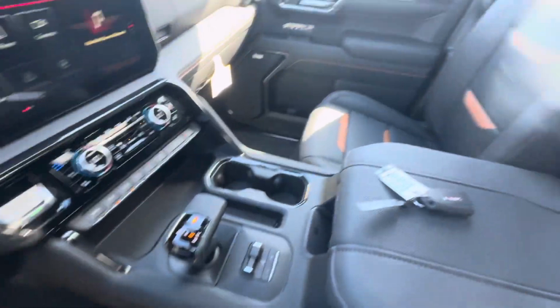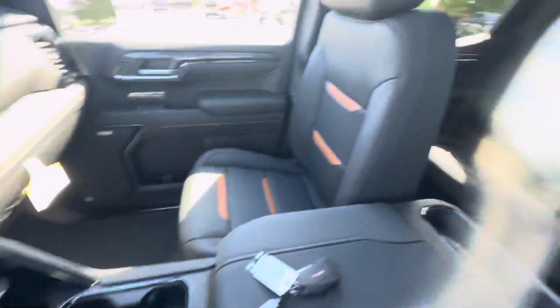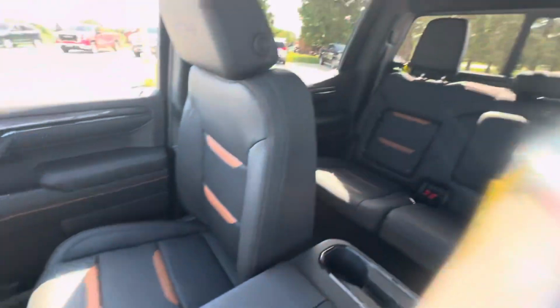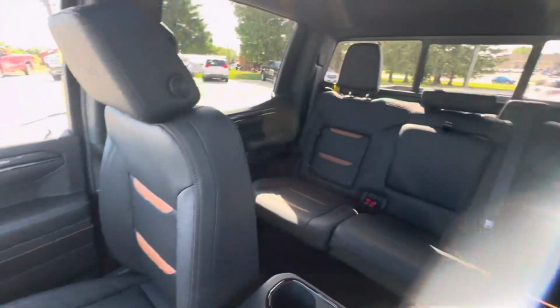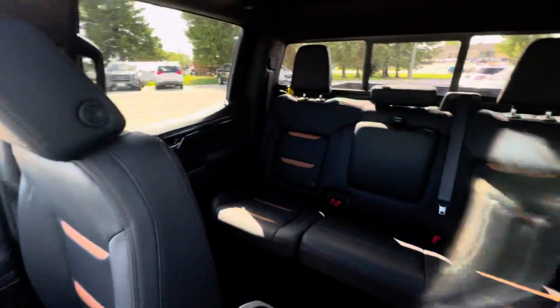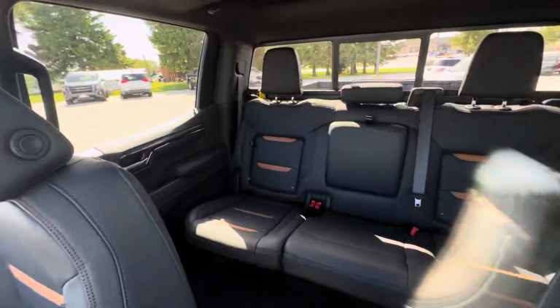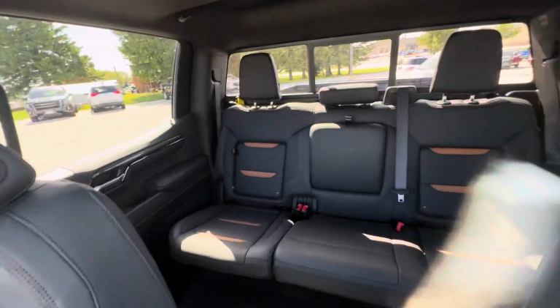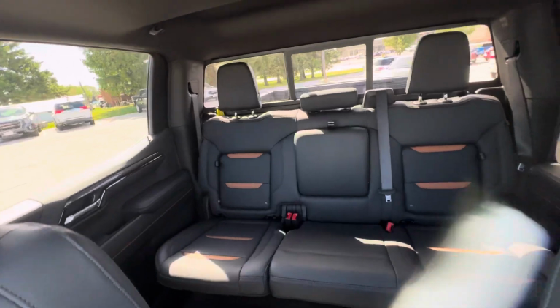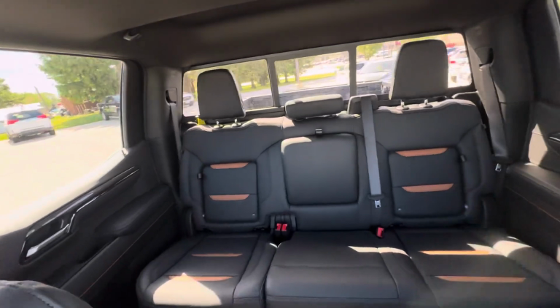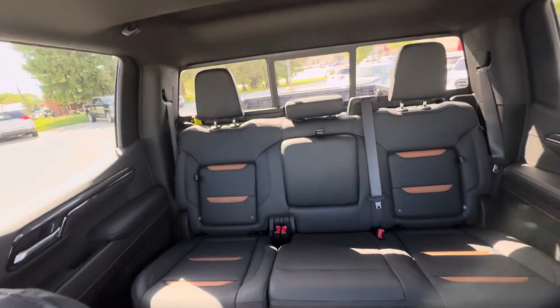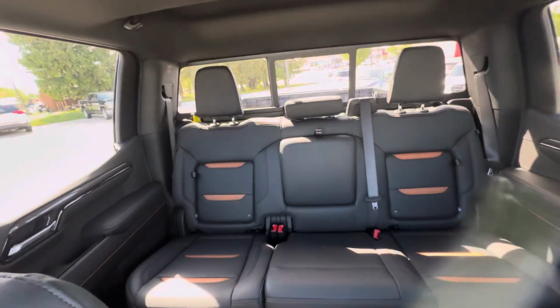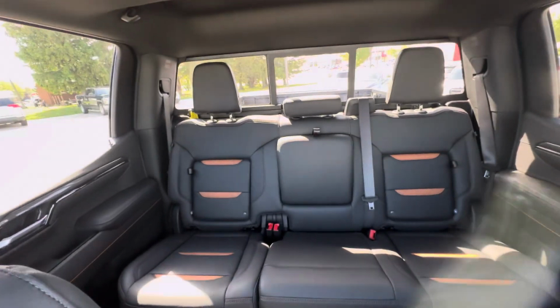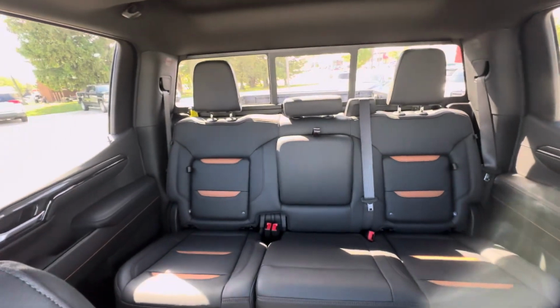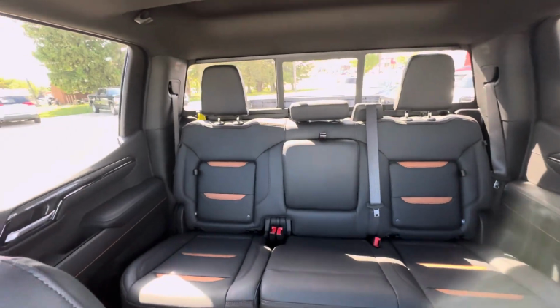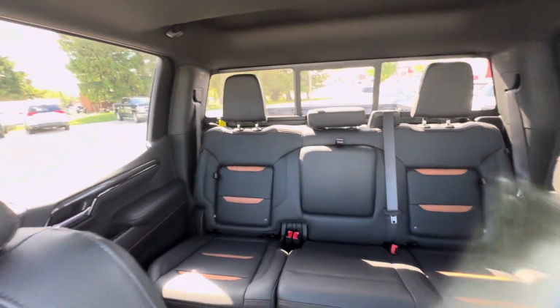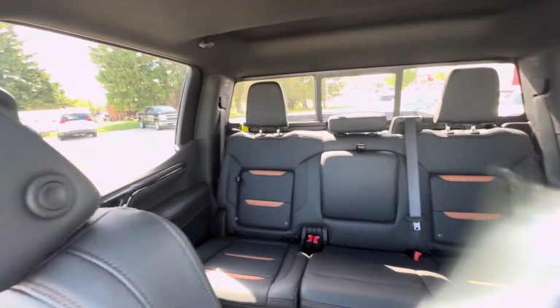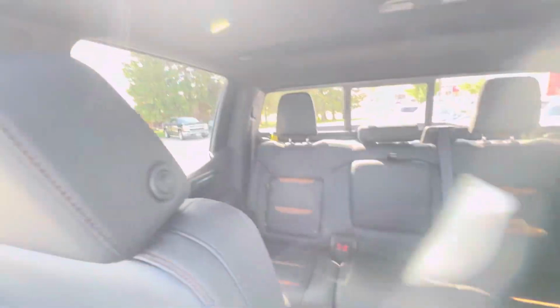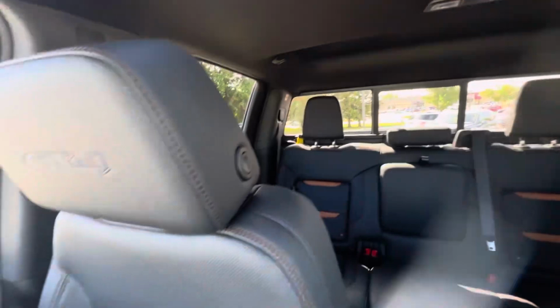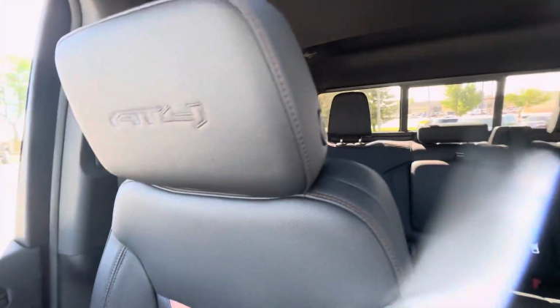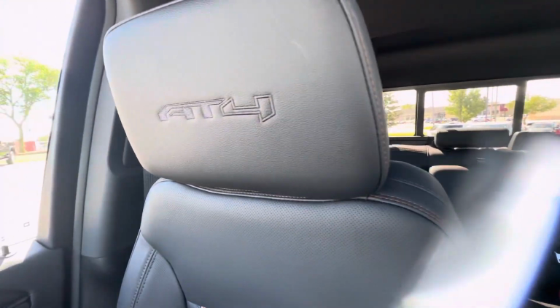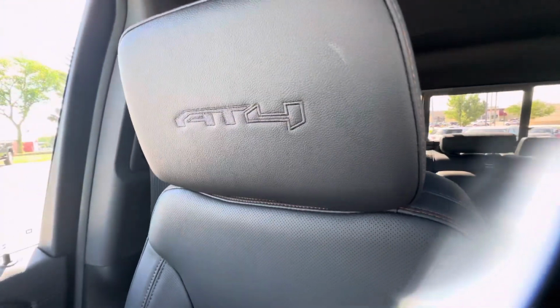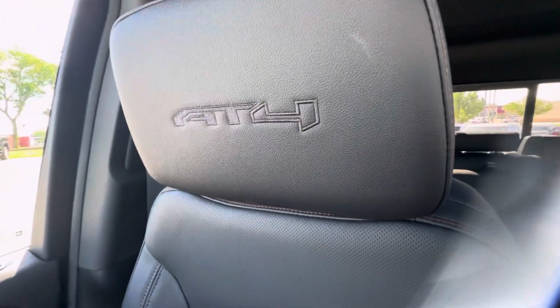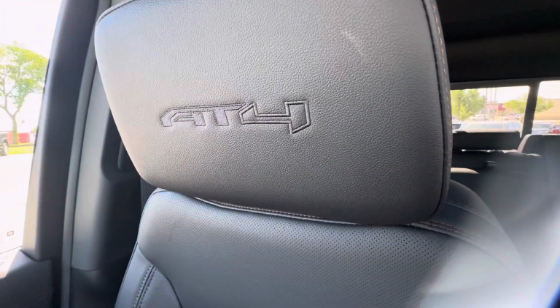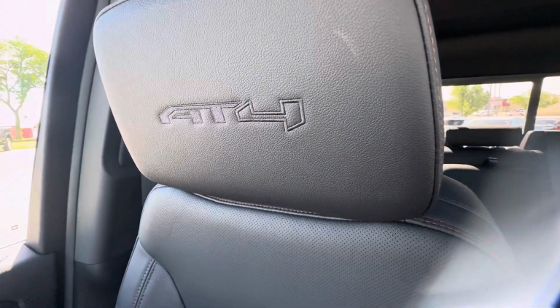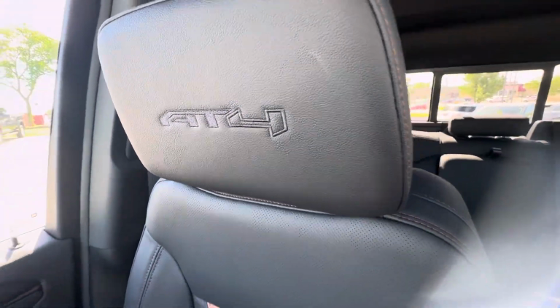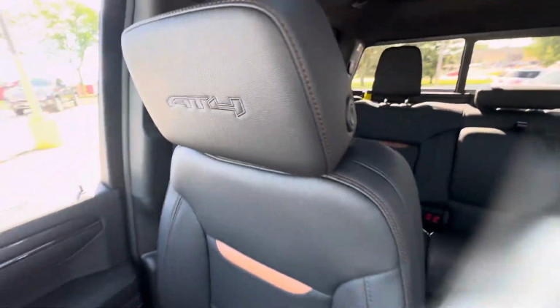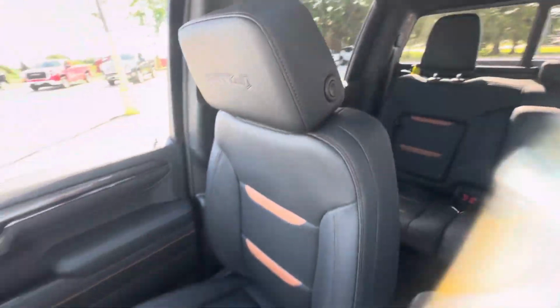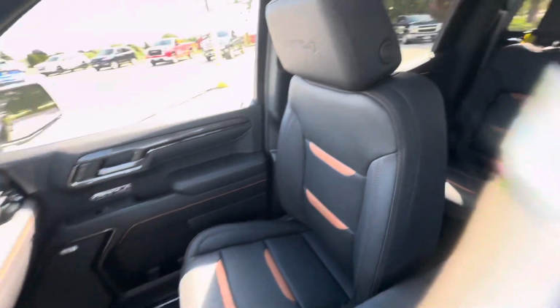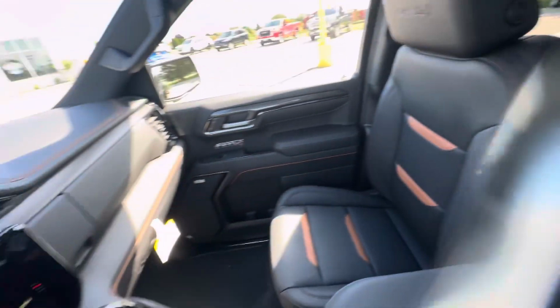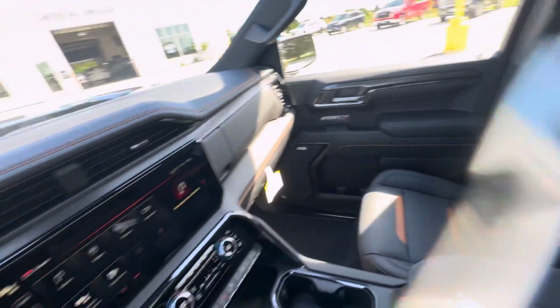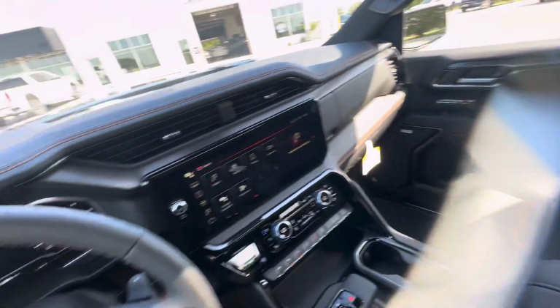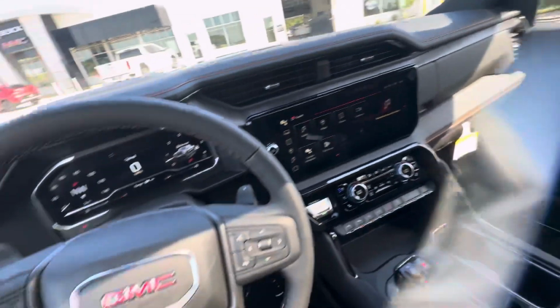This is what the interior of the seats look like. It is the Jet Black Halahari interior, and you do have the AT4 badging on the front headrests.